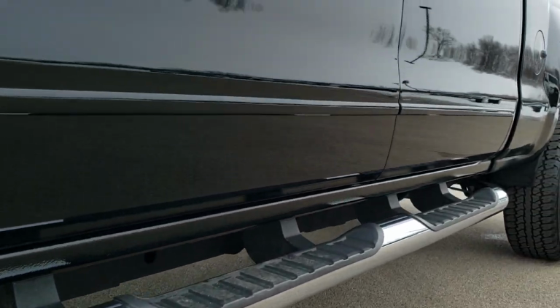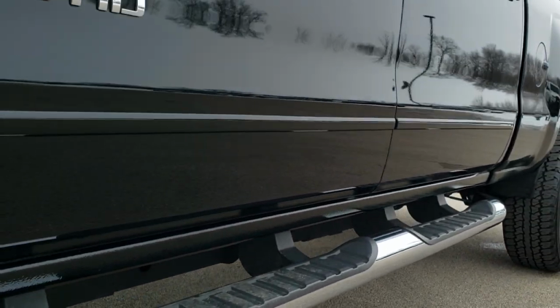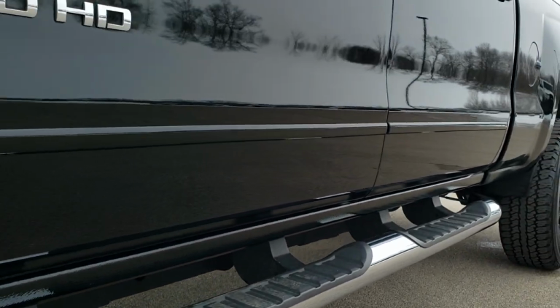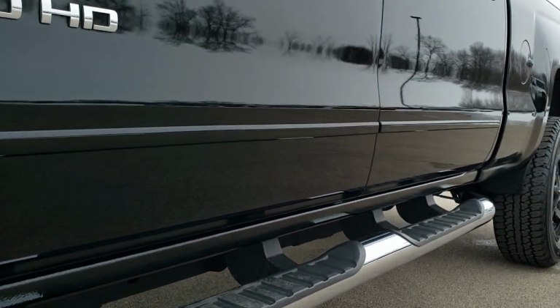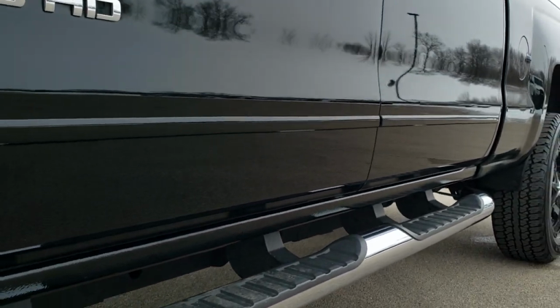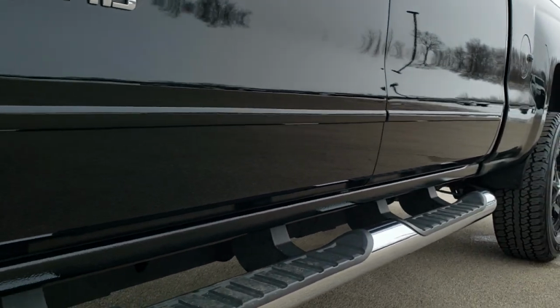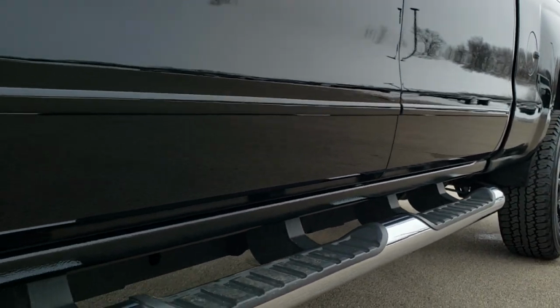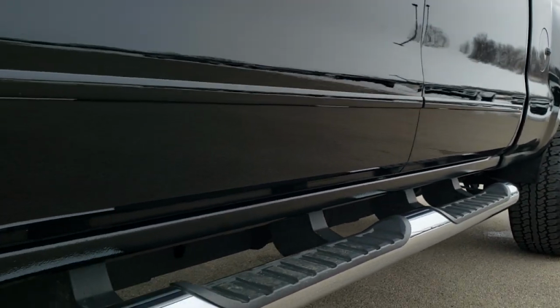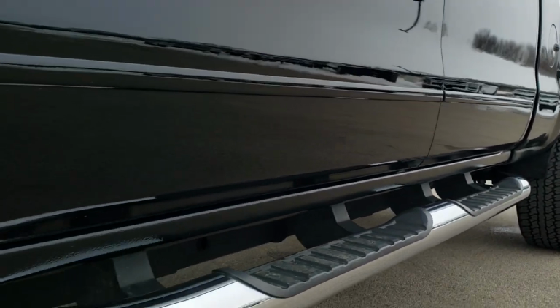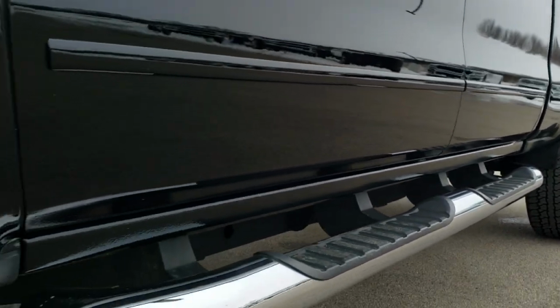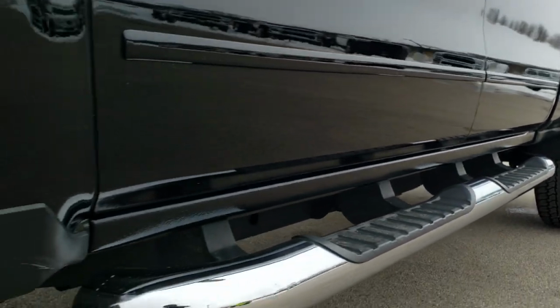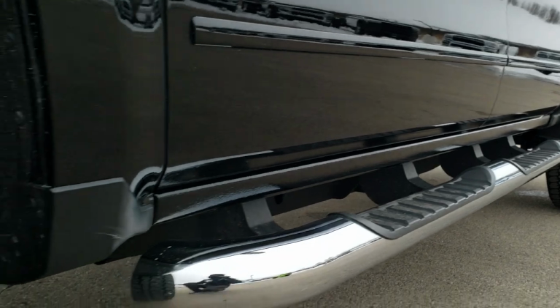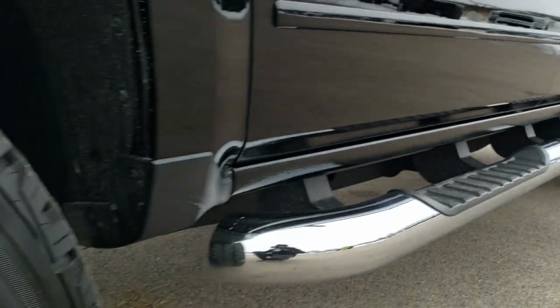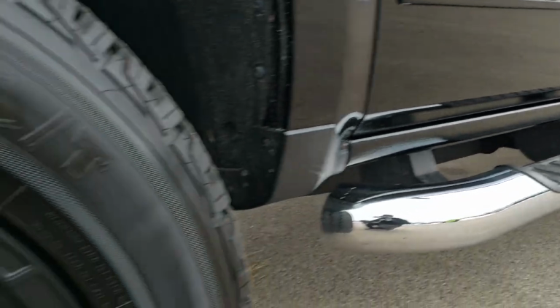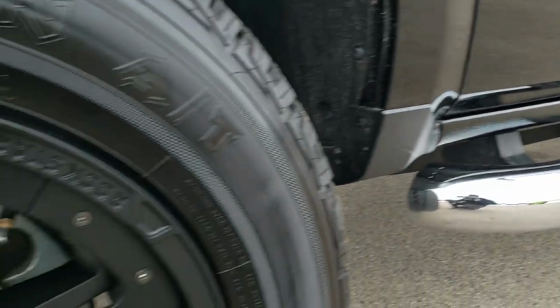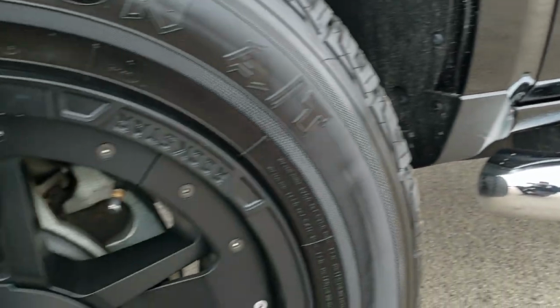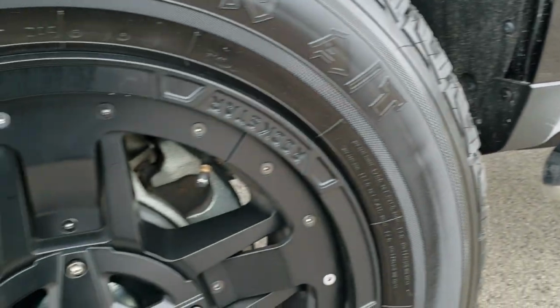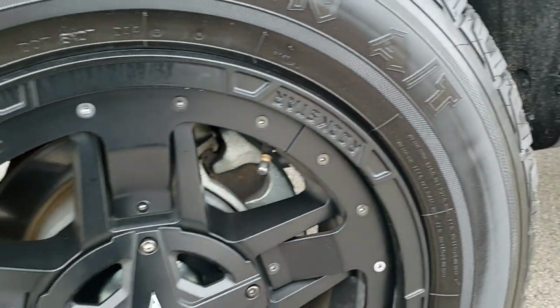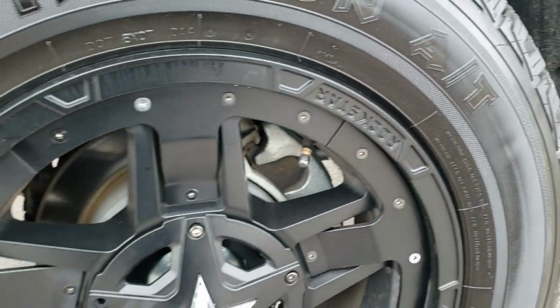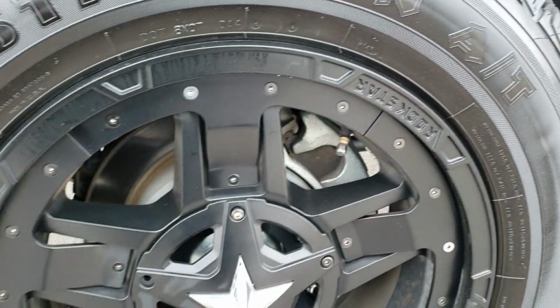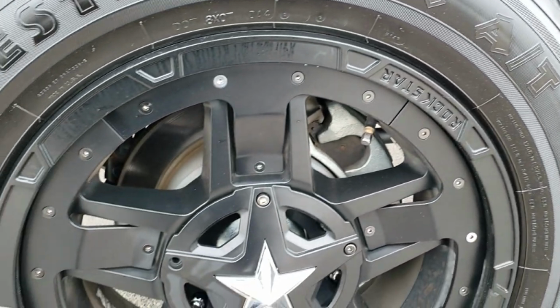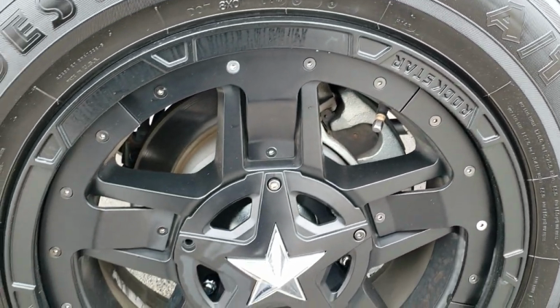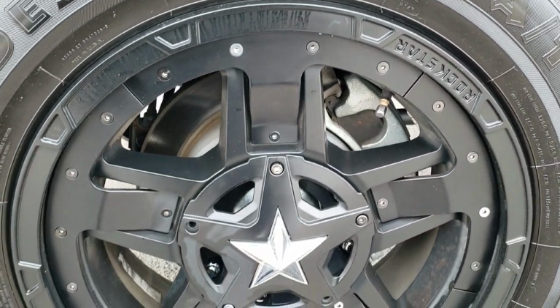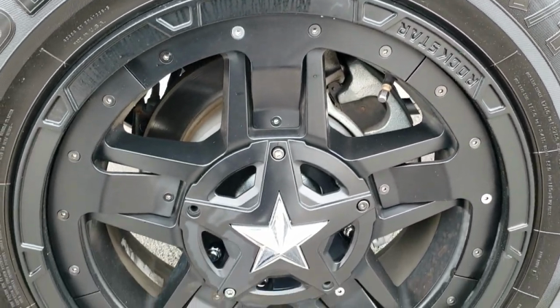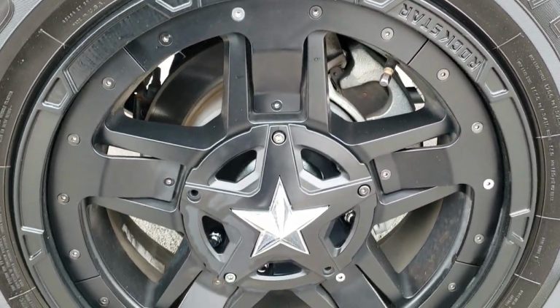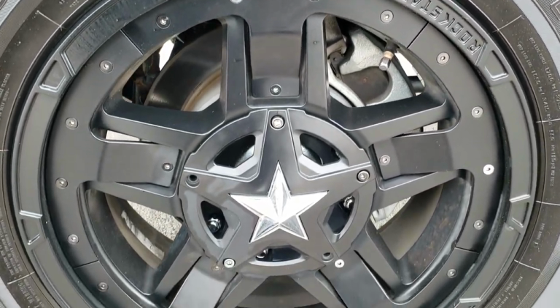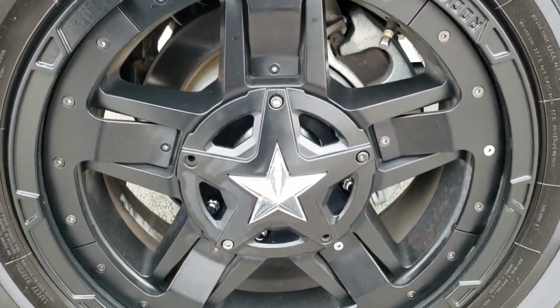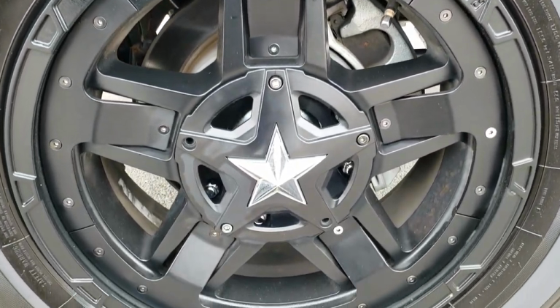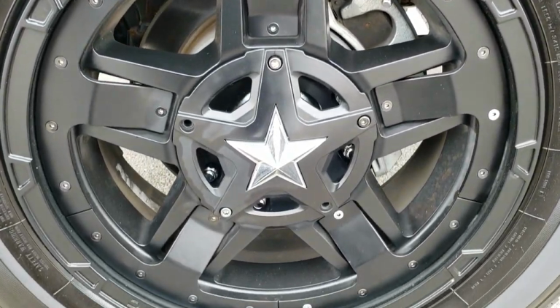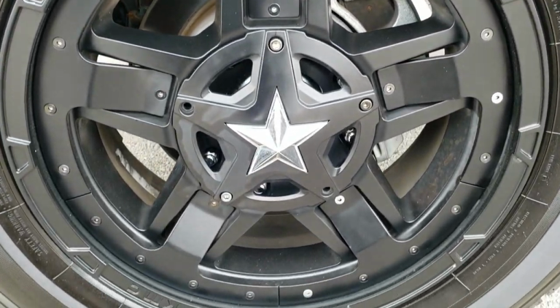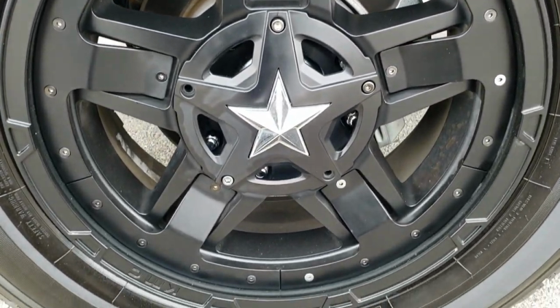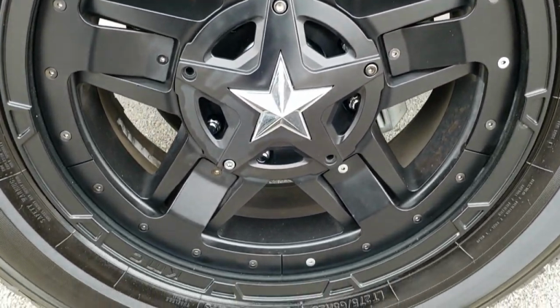If you want to check out more photos of this truck, in the upper right hand part of your screen there is a link right to our website — click that and check us out there.